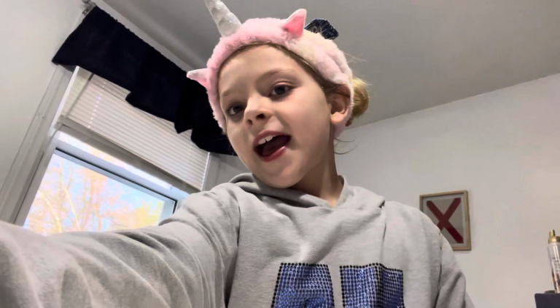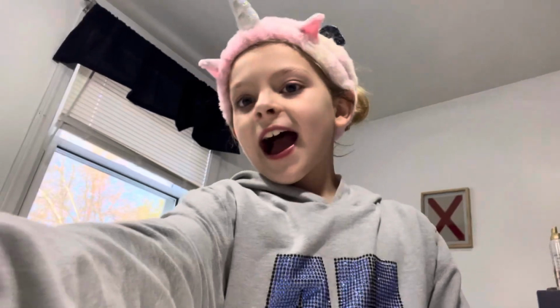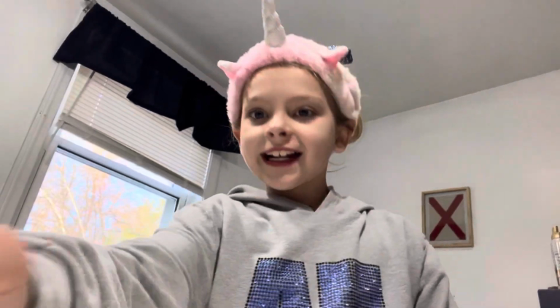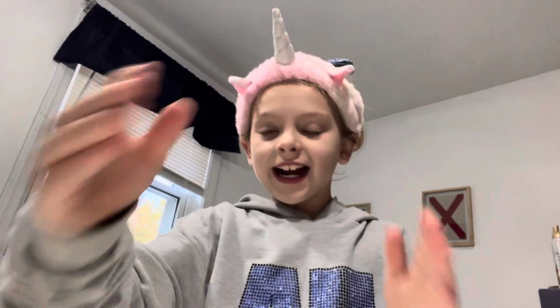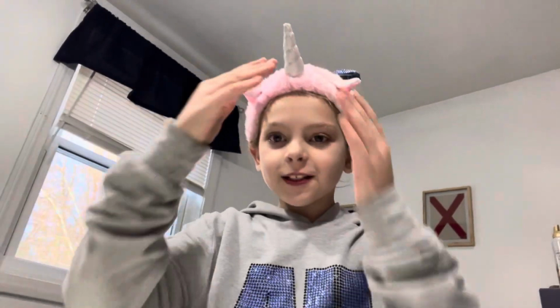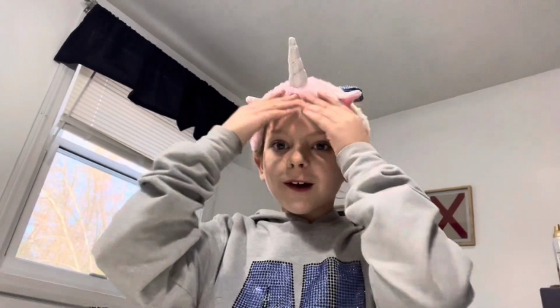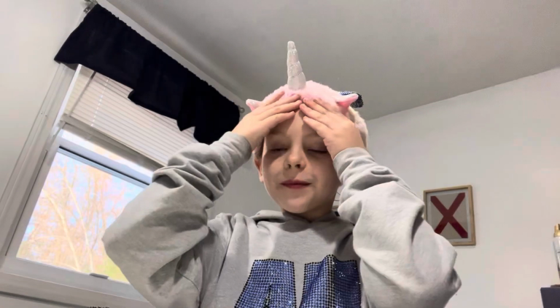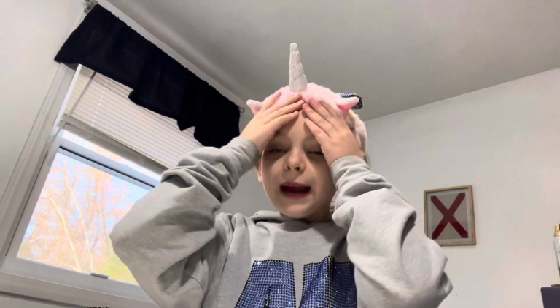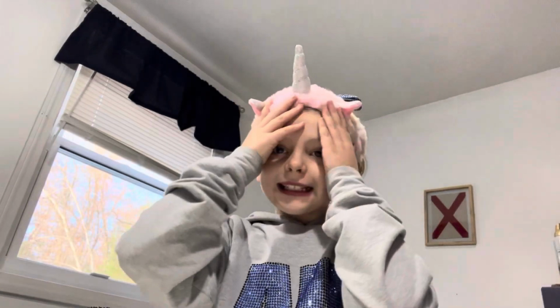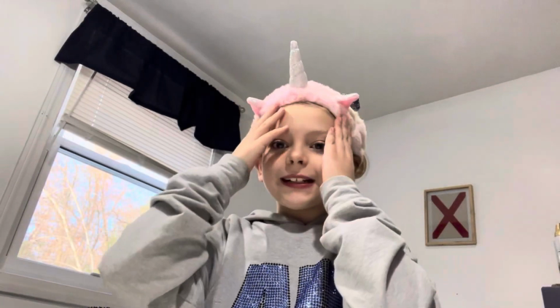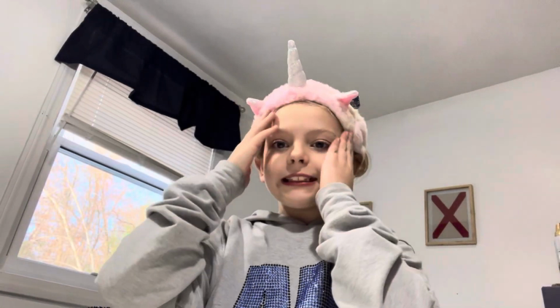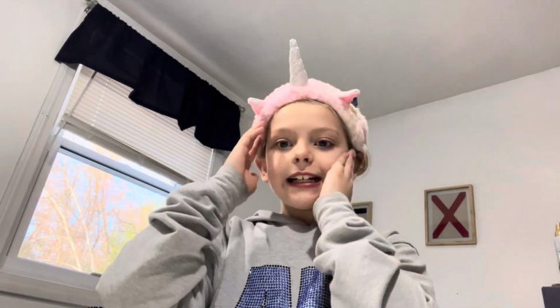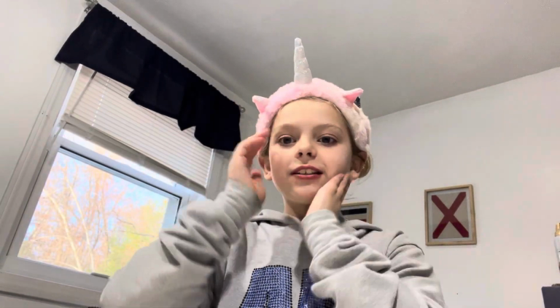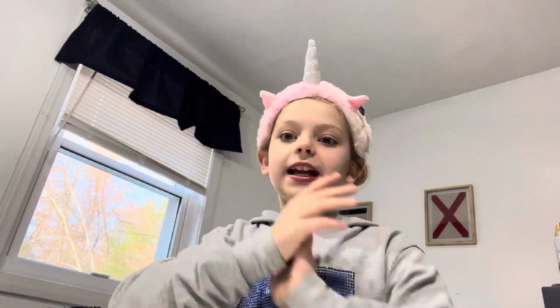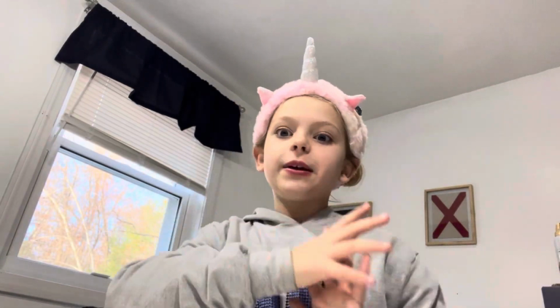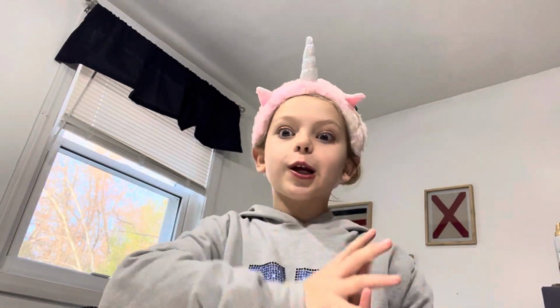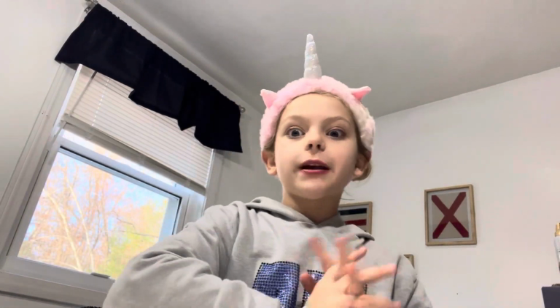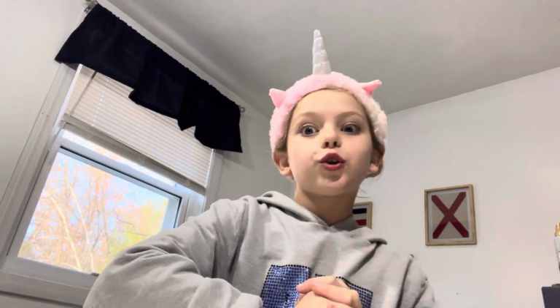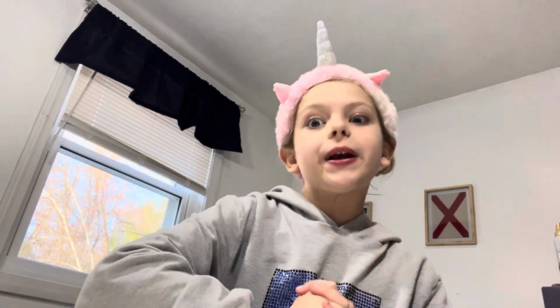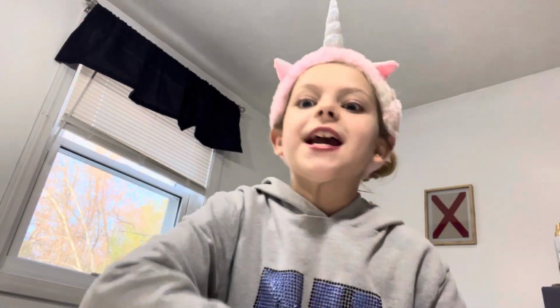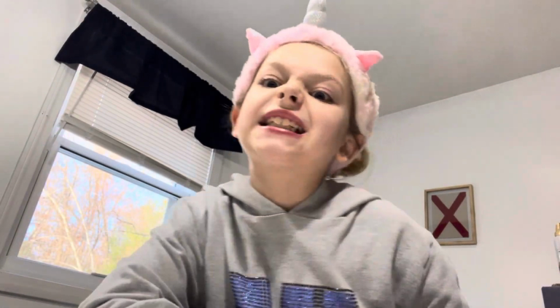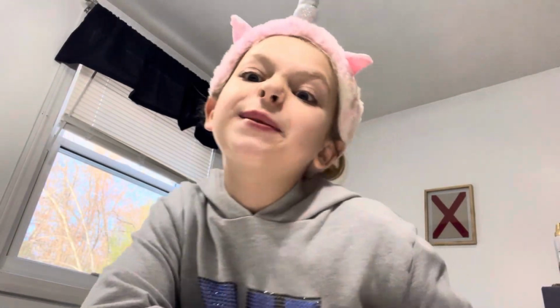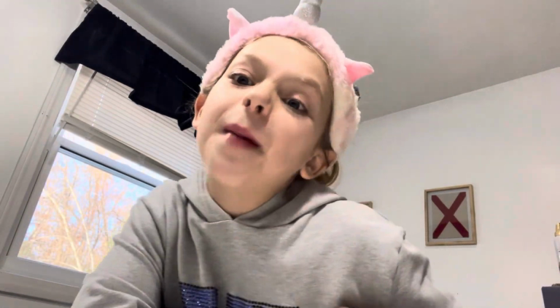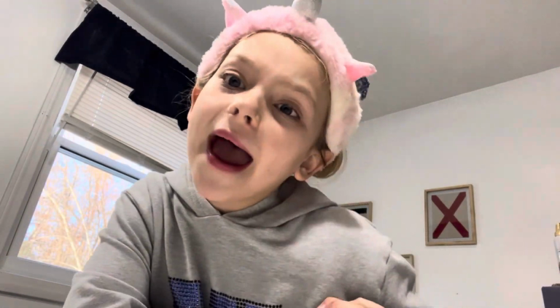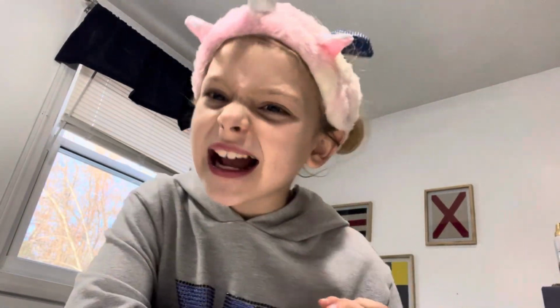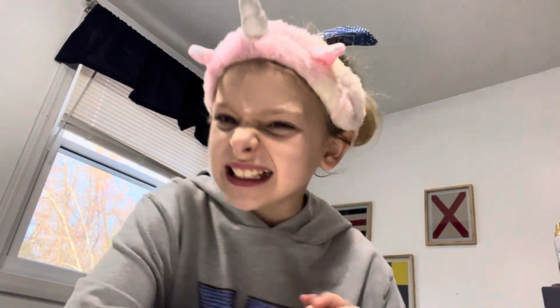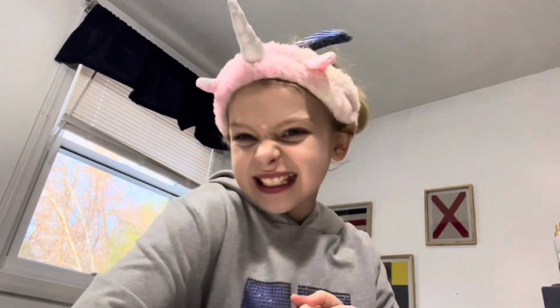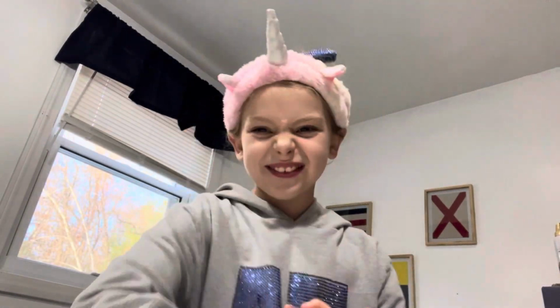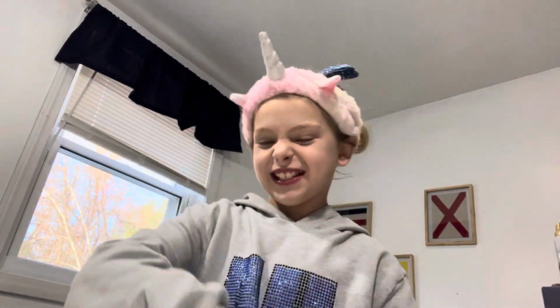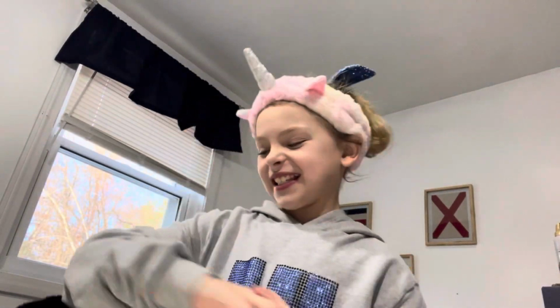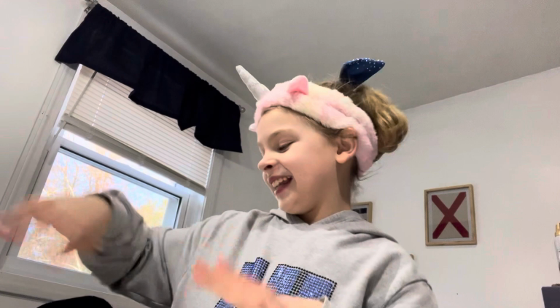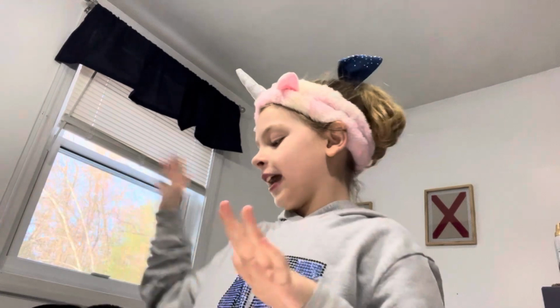Hey guys, welcome back to my channel. Today we are going to be doing expensive skin care.